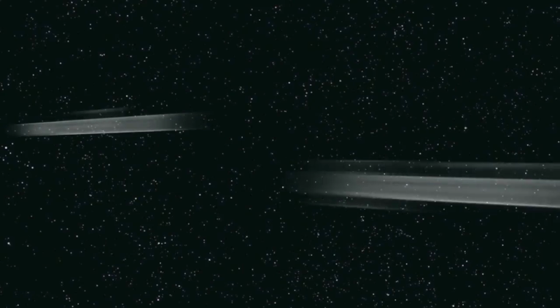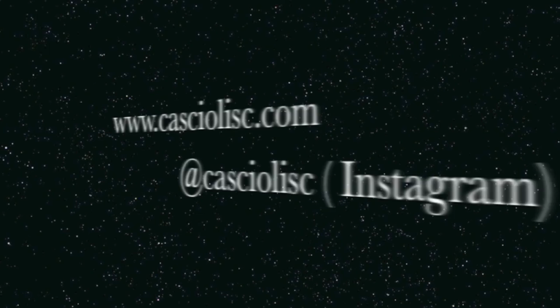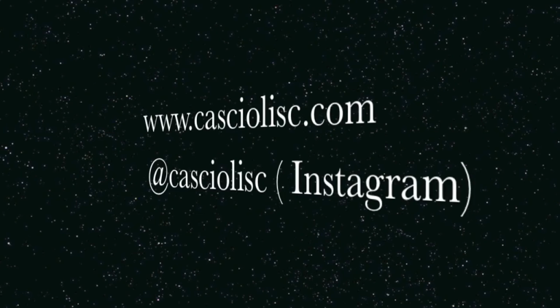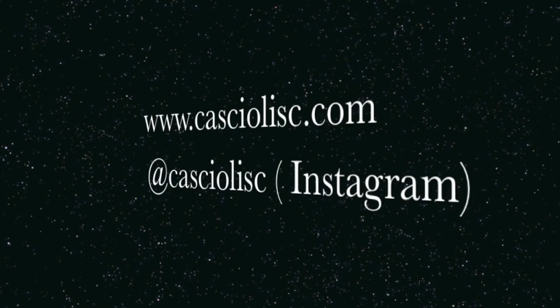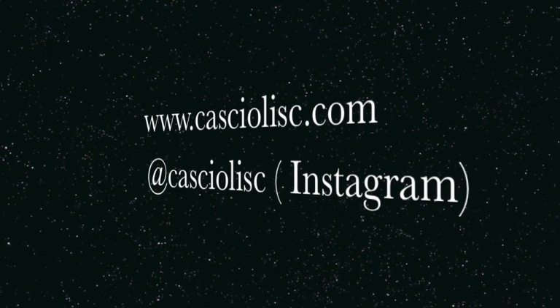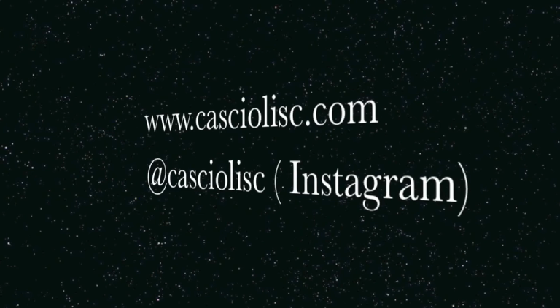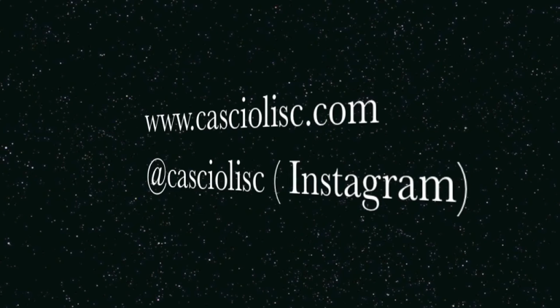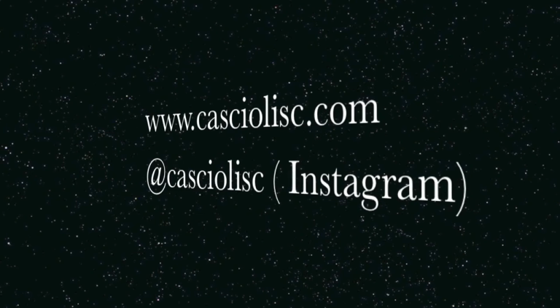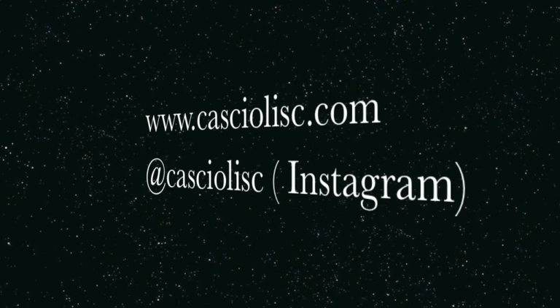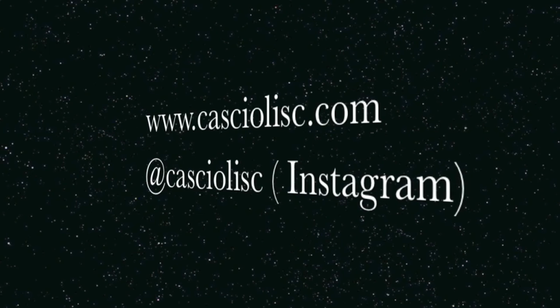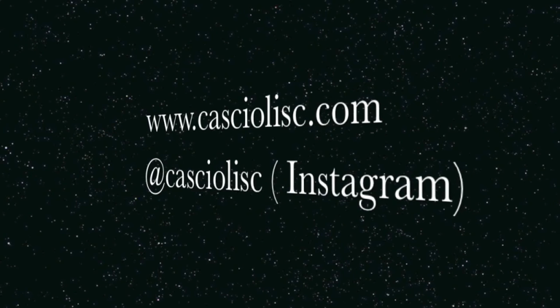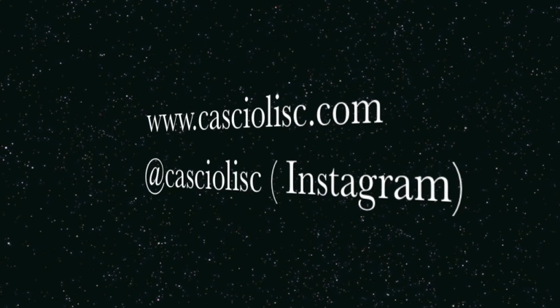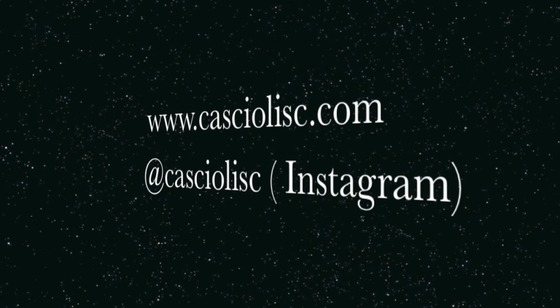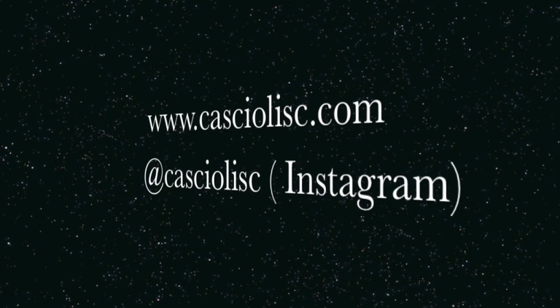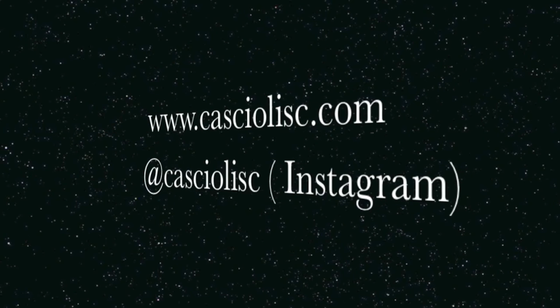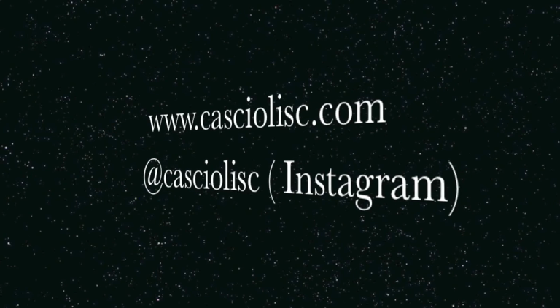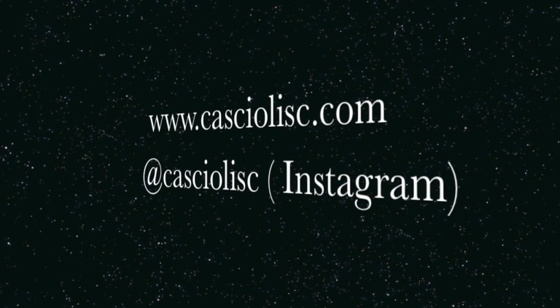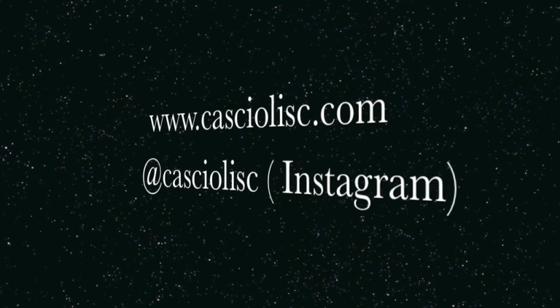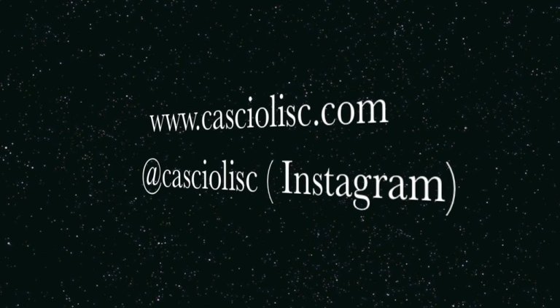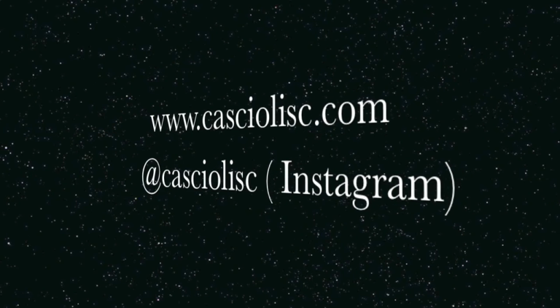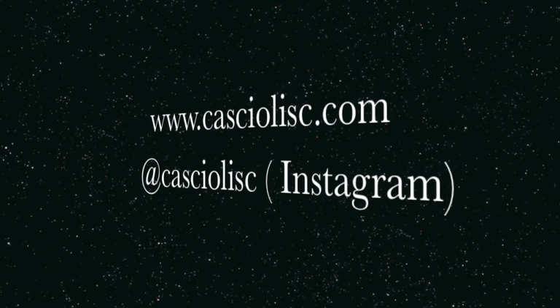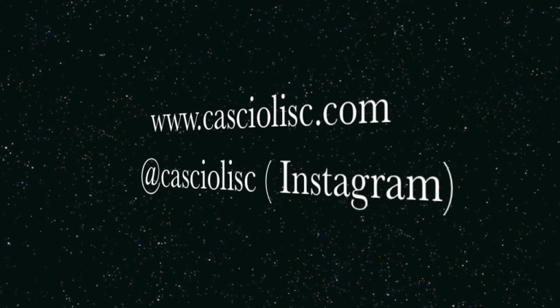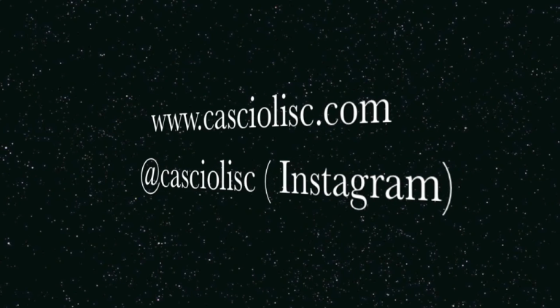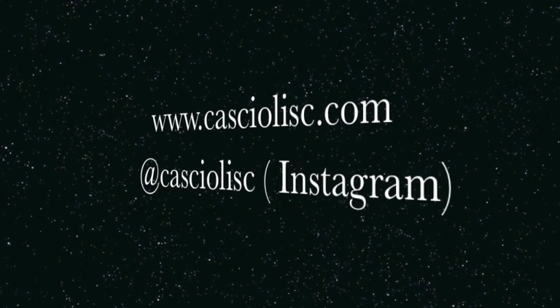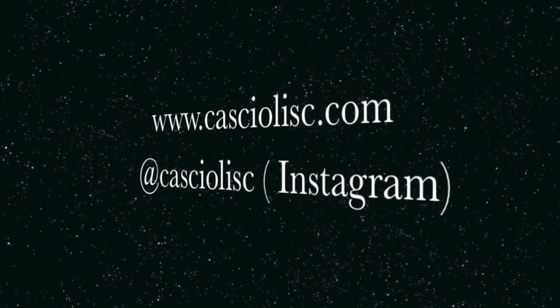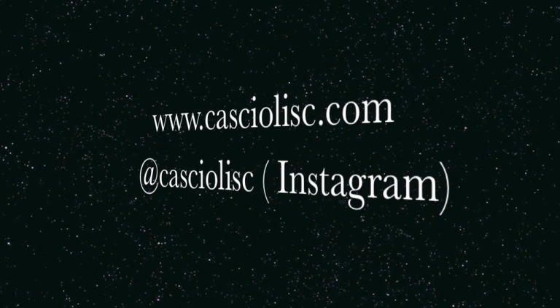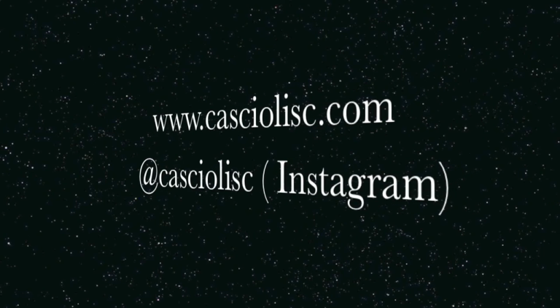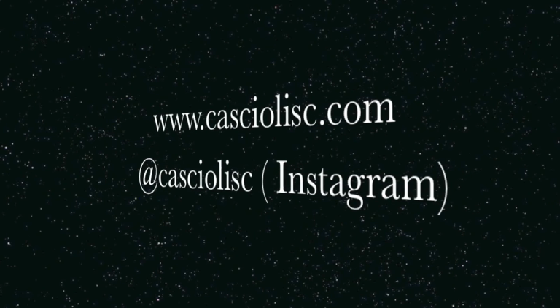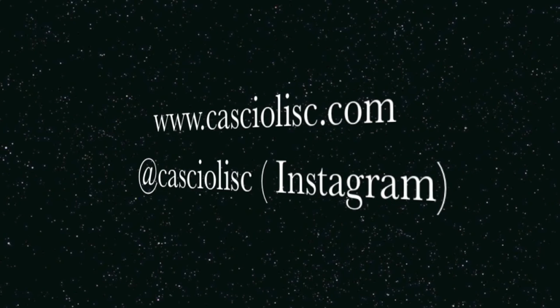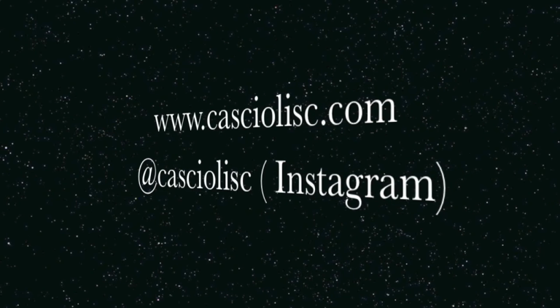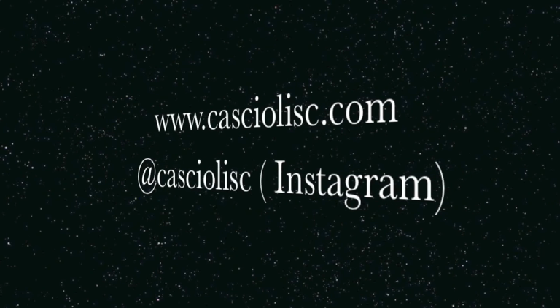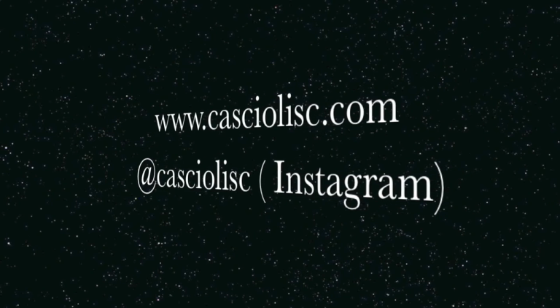Don't forget to like and subscribe at Cascioli's Training and Conditioning, and we'll see you next week. Thanks.